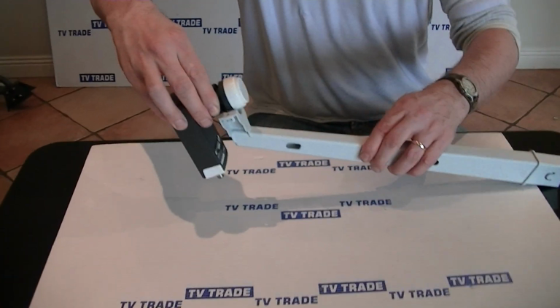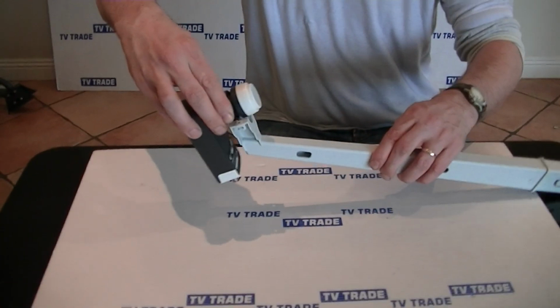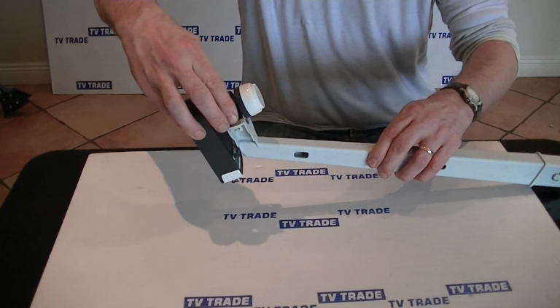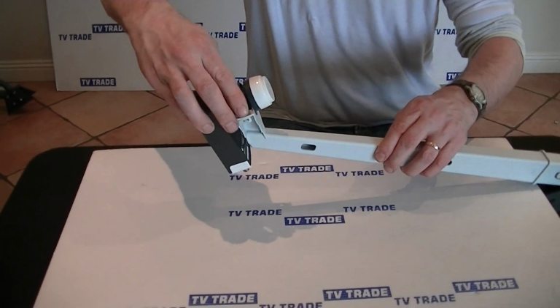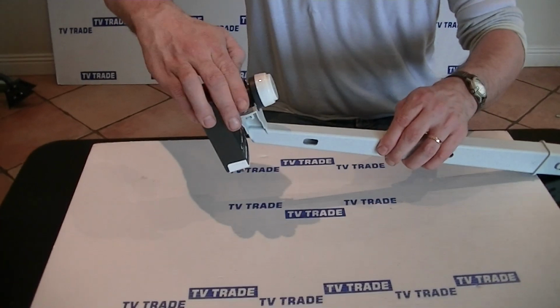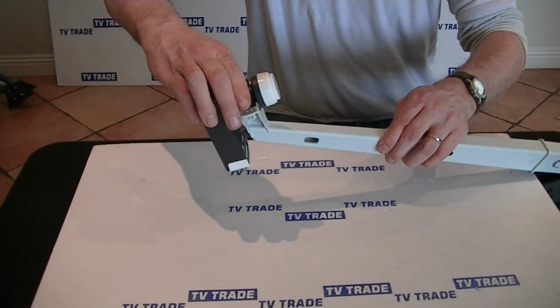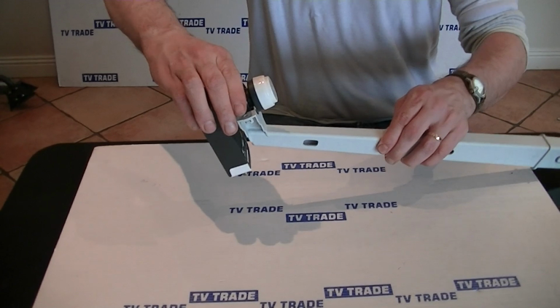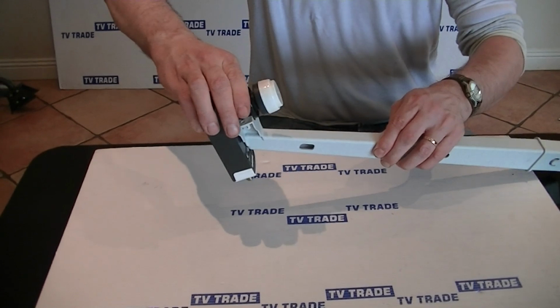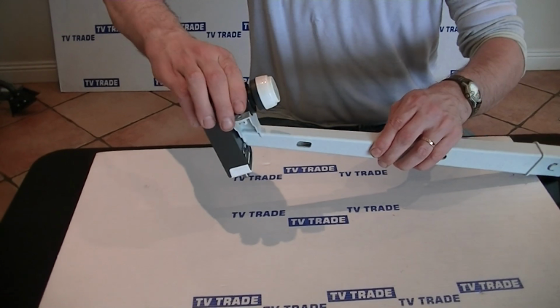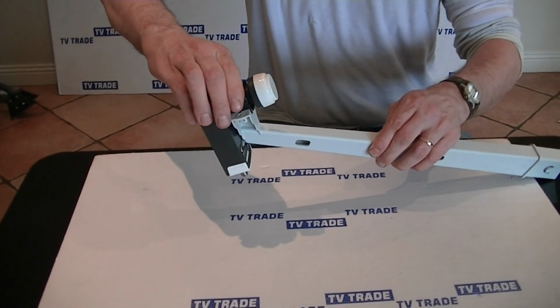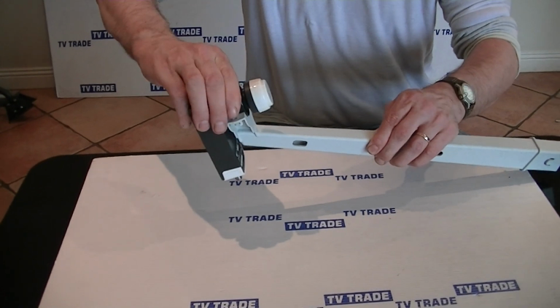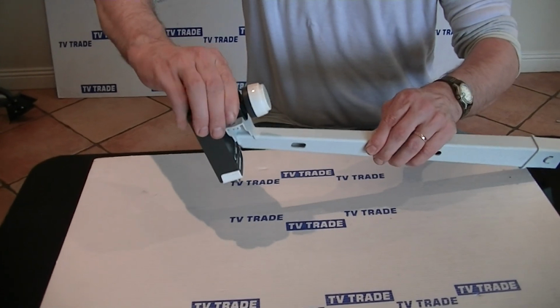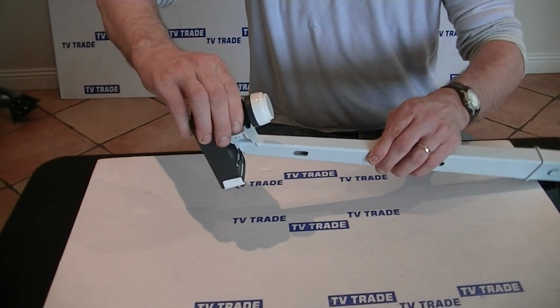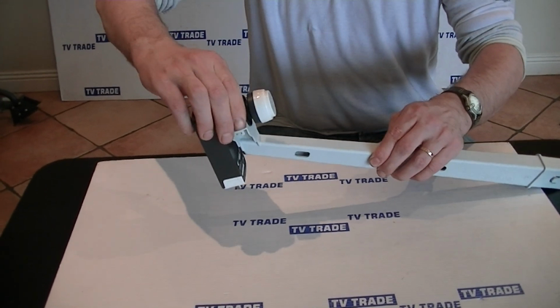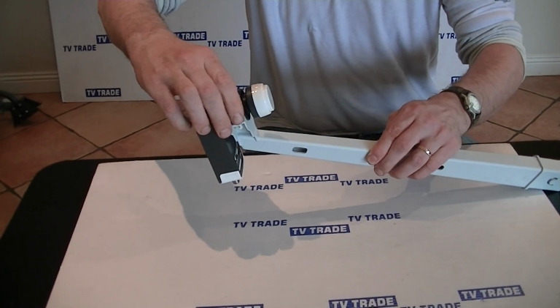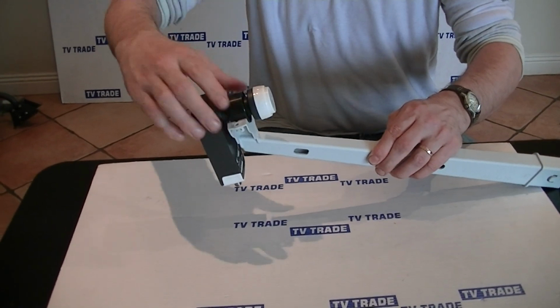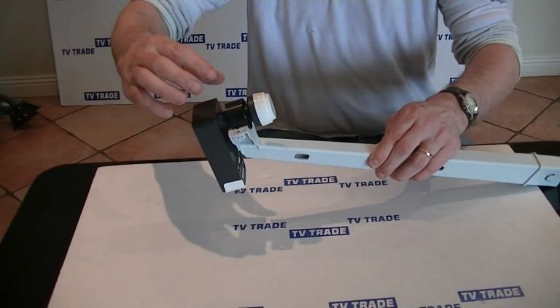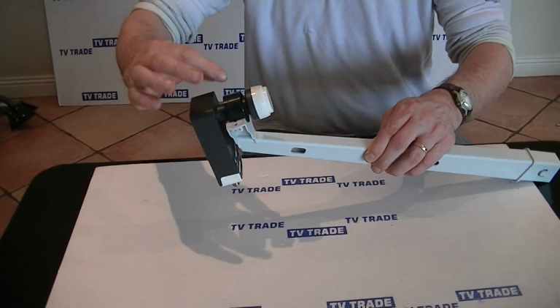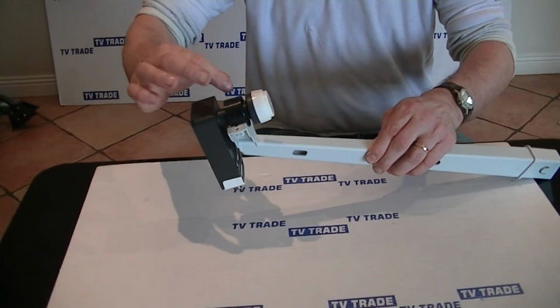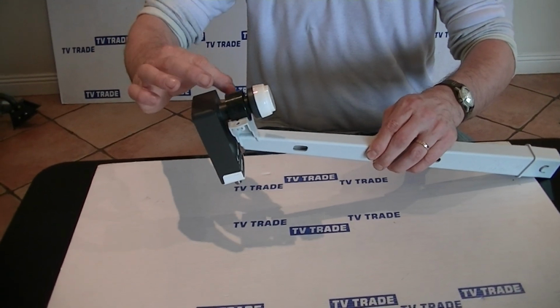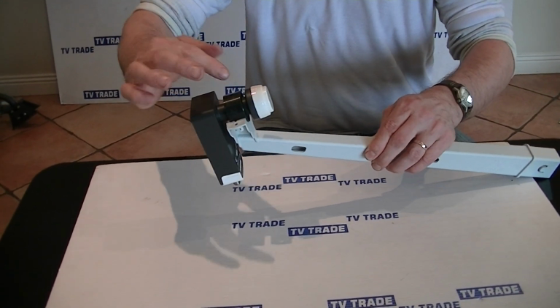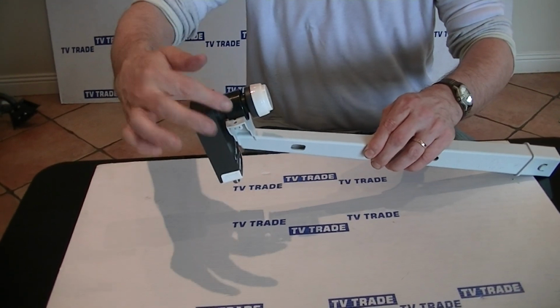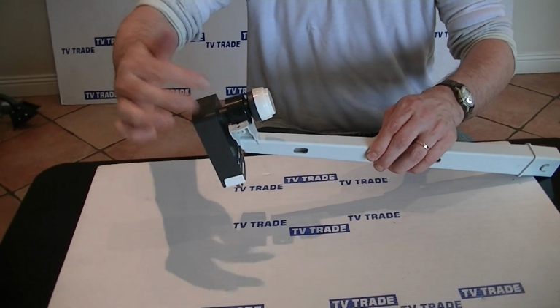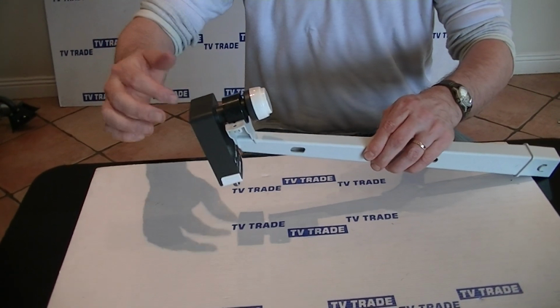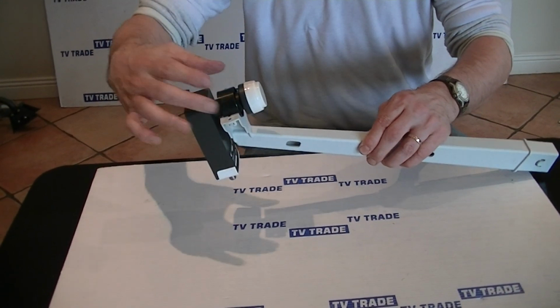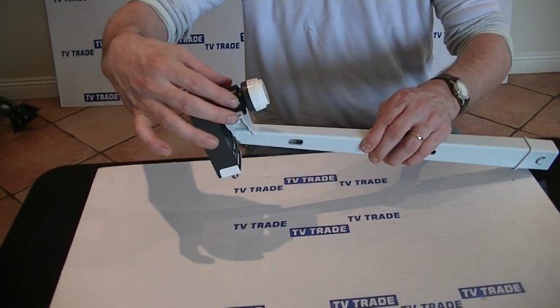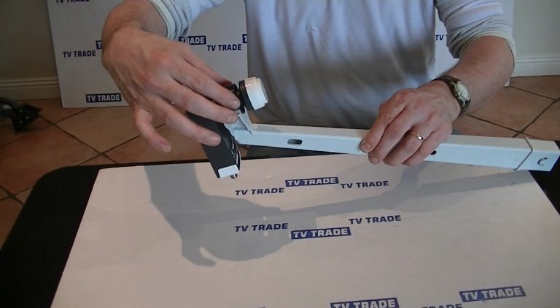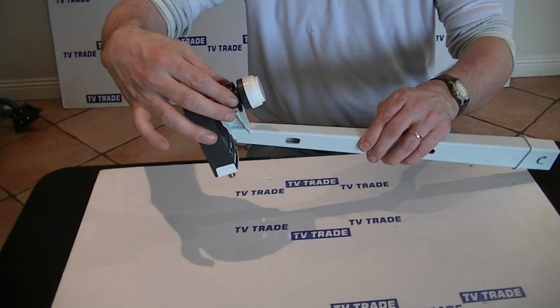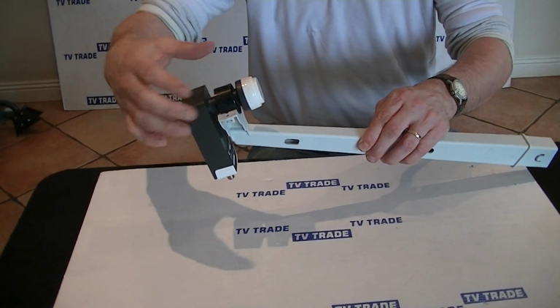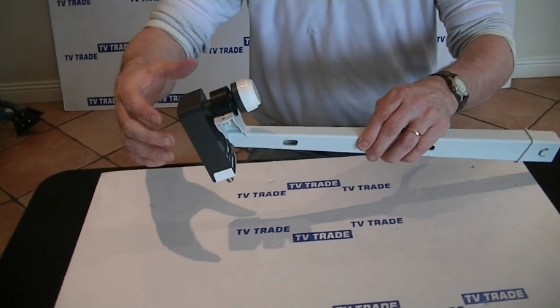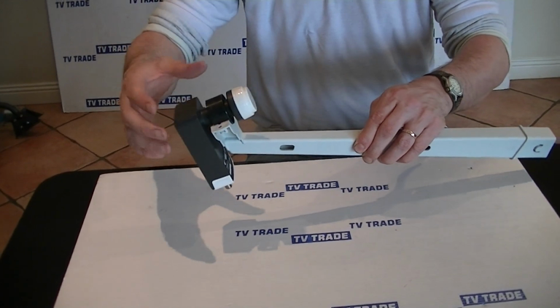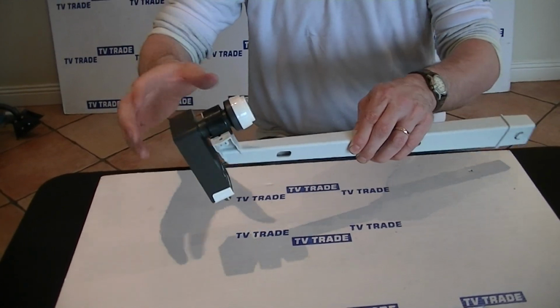If we push it in, you'll see it fits quite snugly, and what you do is just get the plastic top here and clamp it into position.